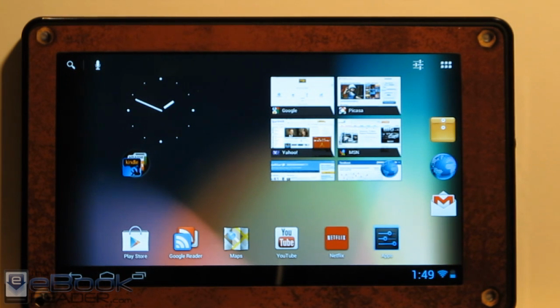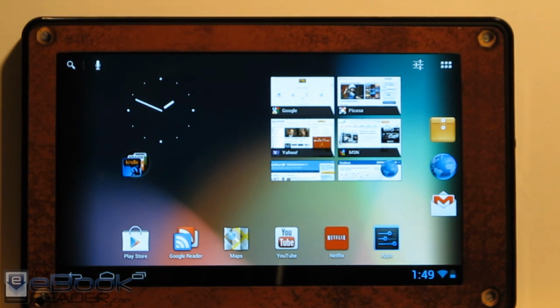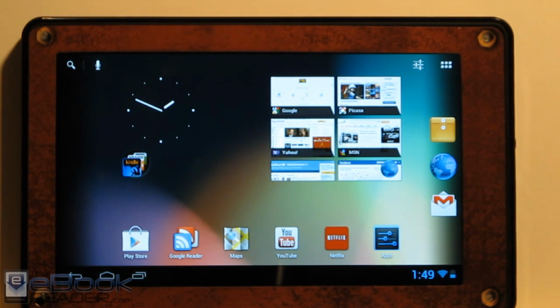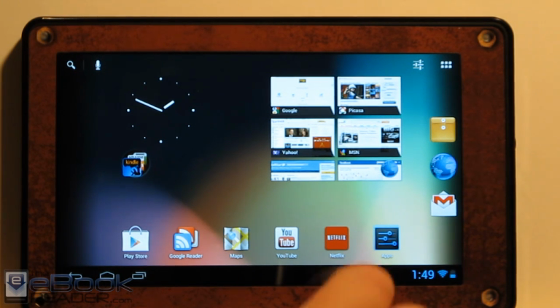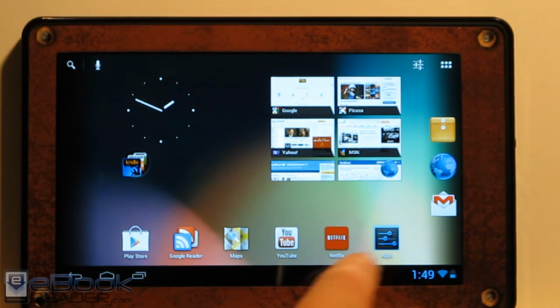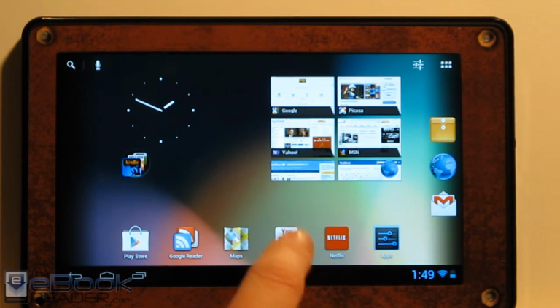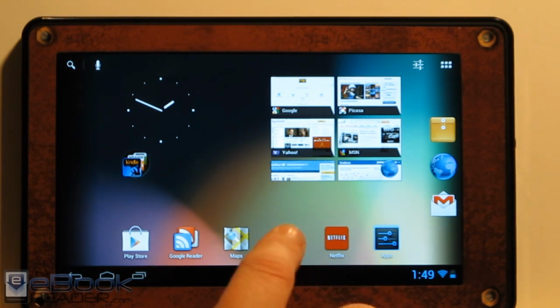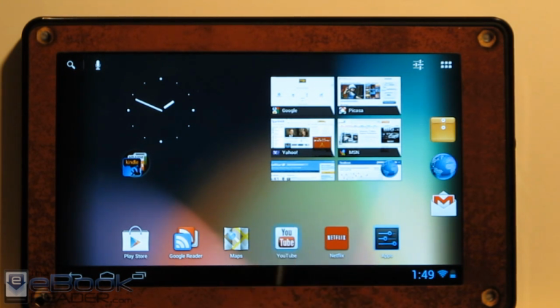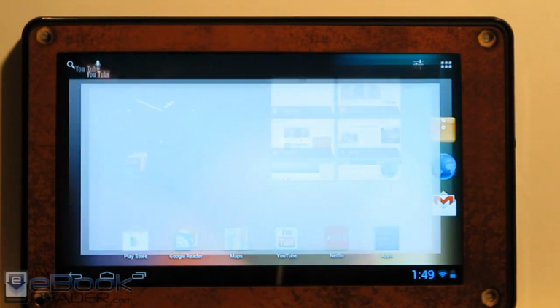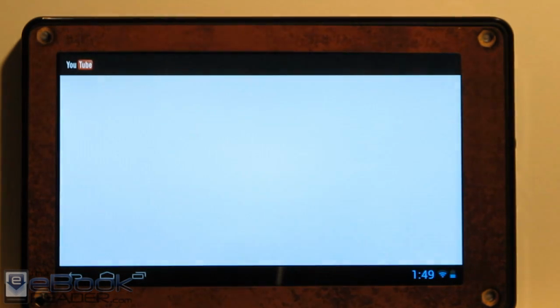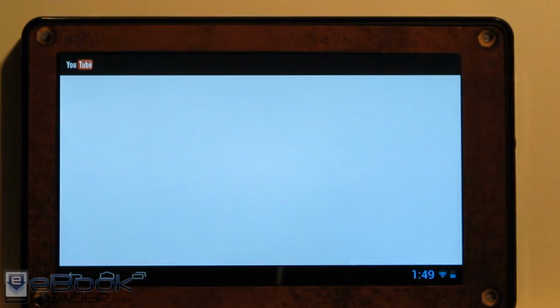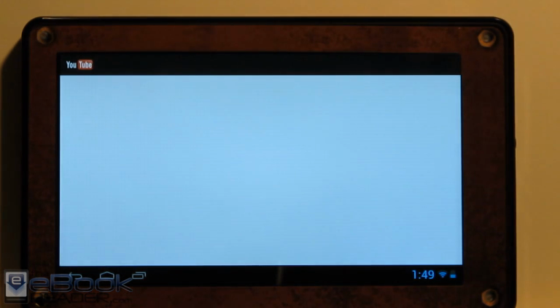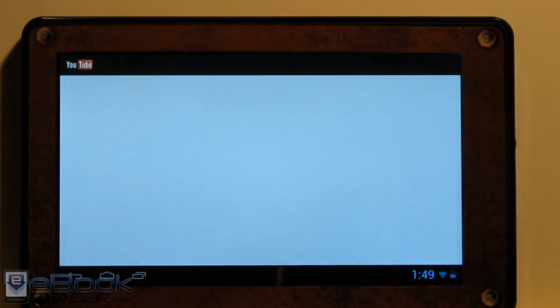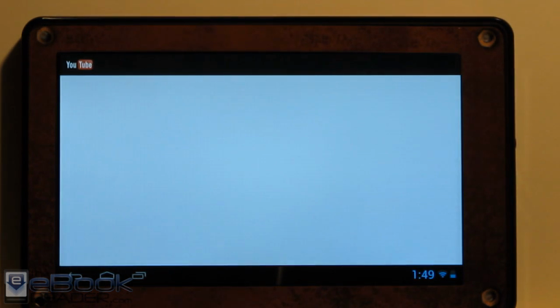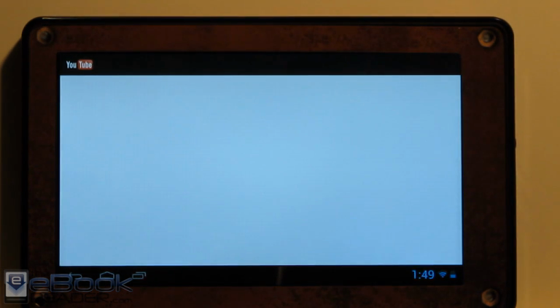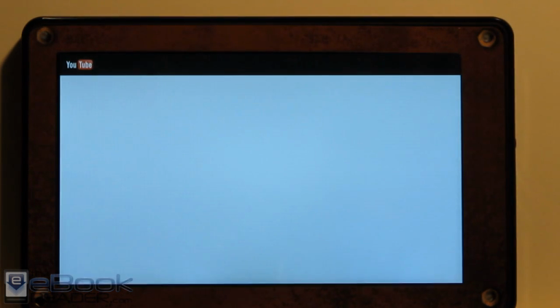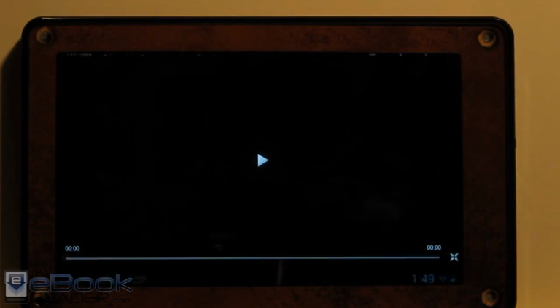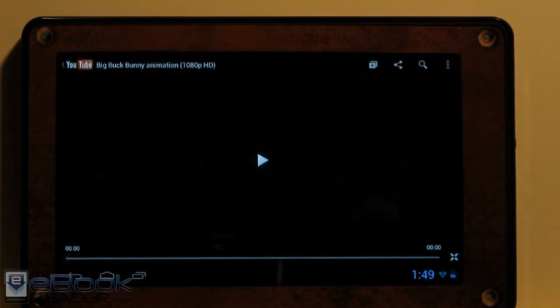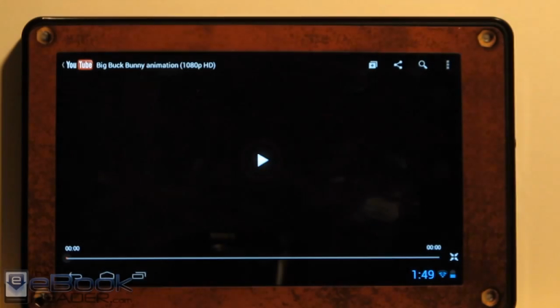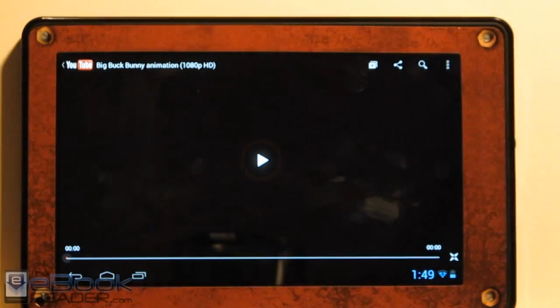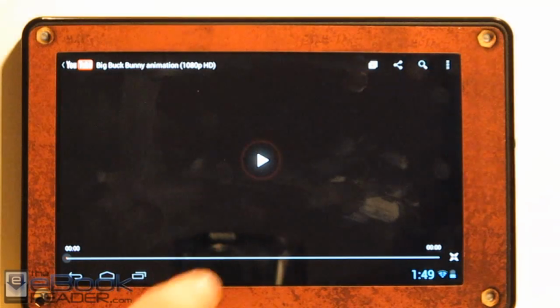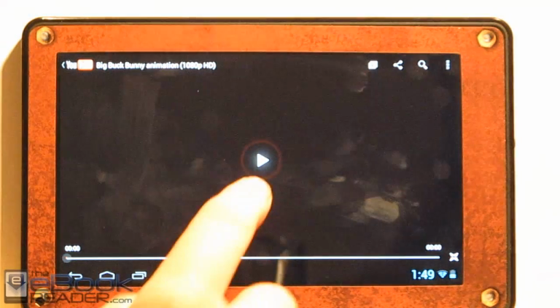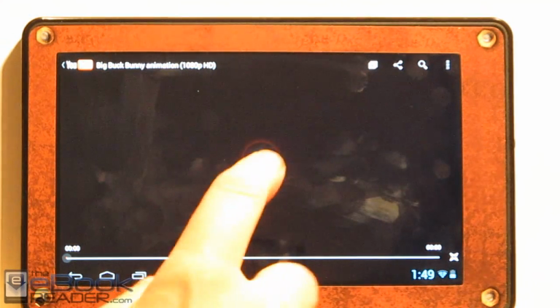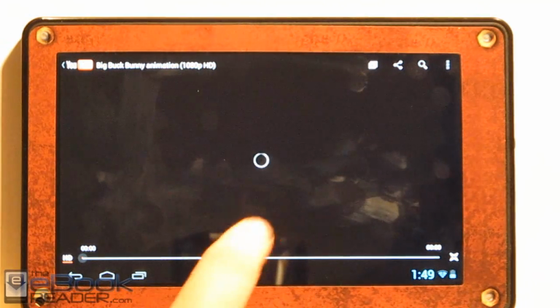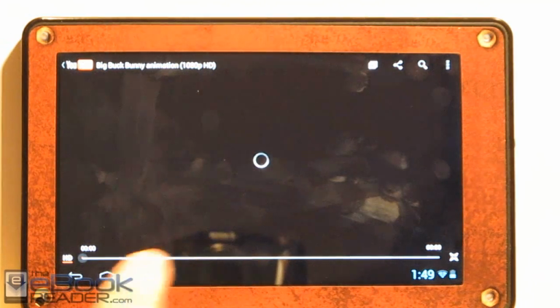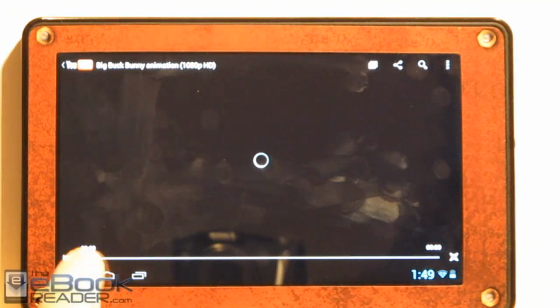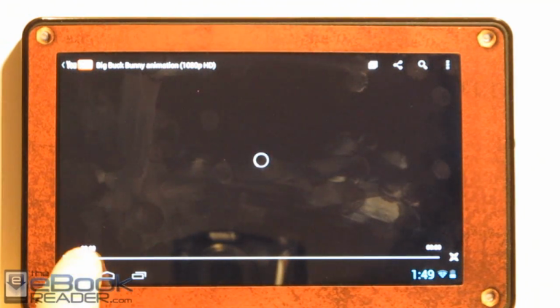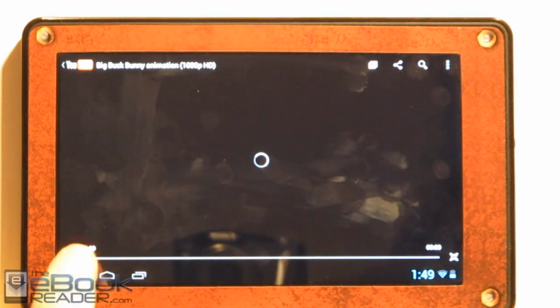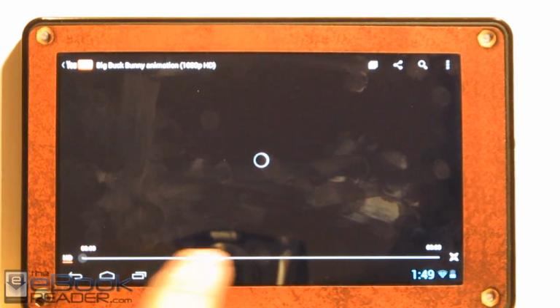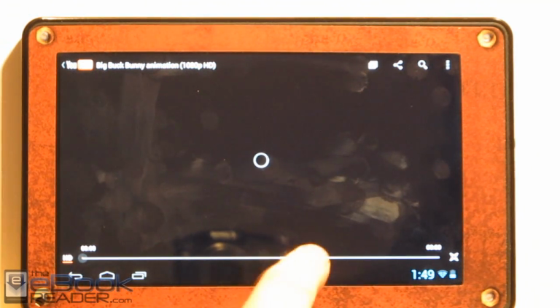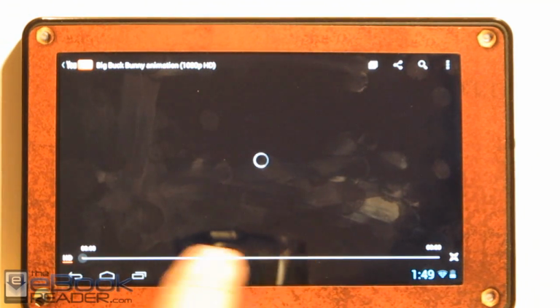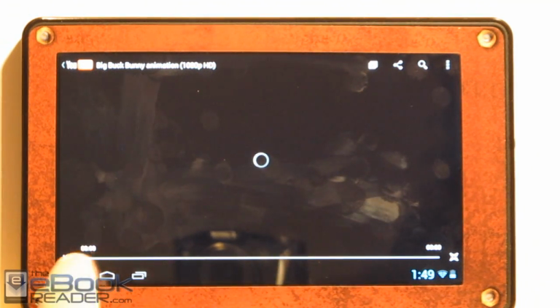Netflix works, YouTube works, and even YouTube HD videos work — they look excellent. Let me go ahead and show you an example here really quick.